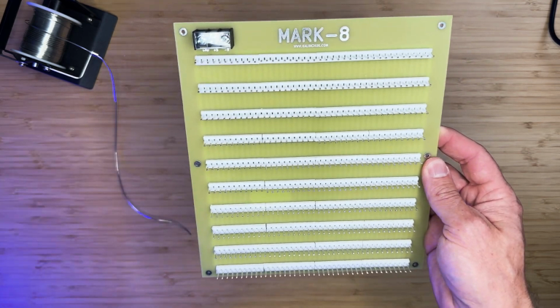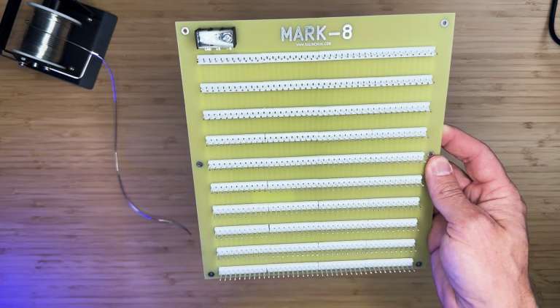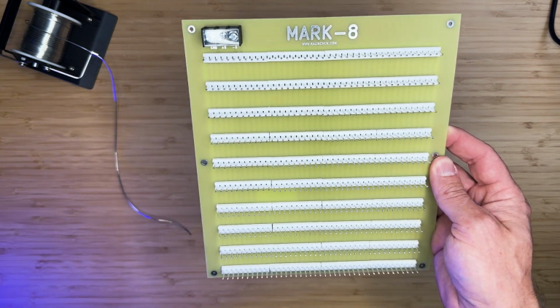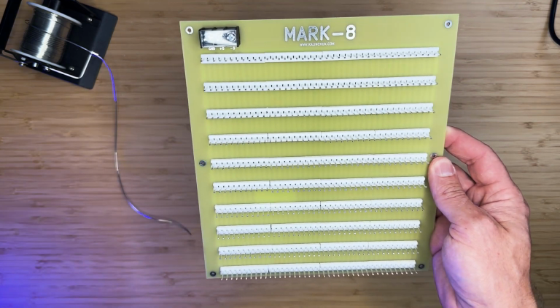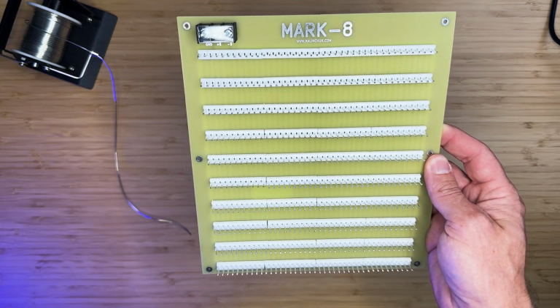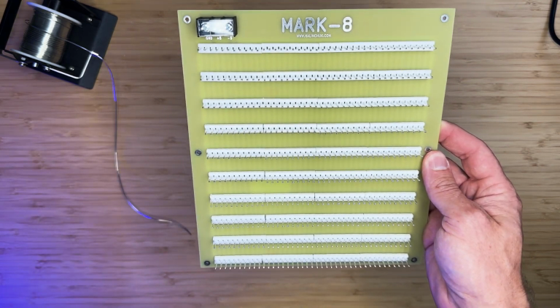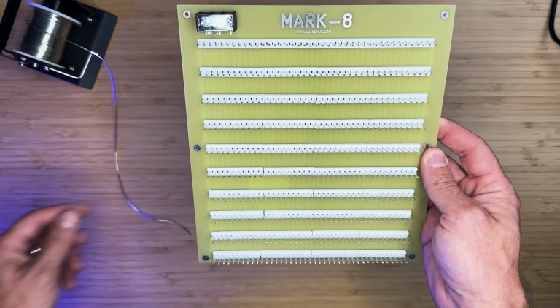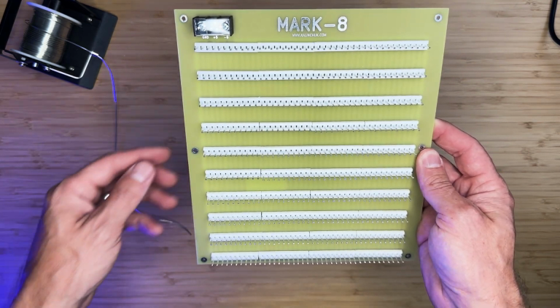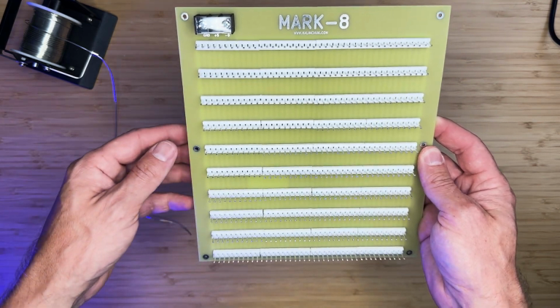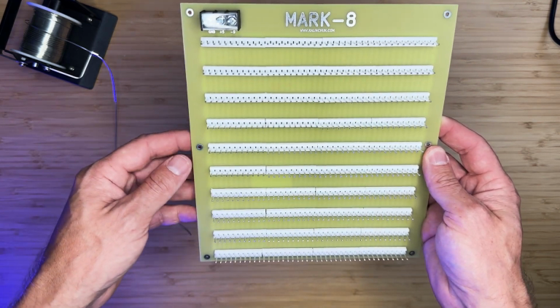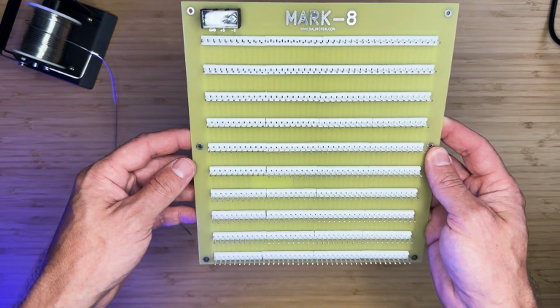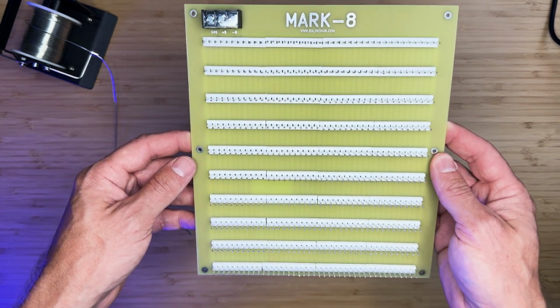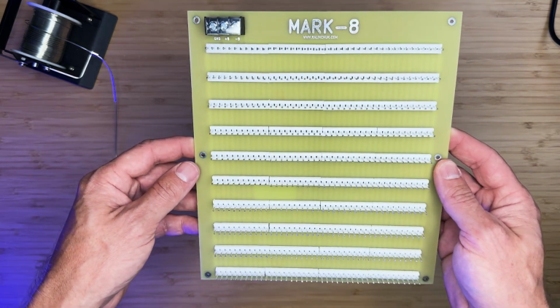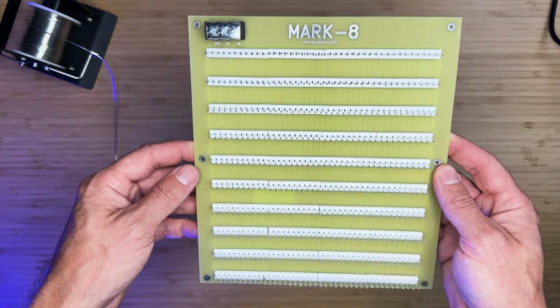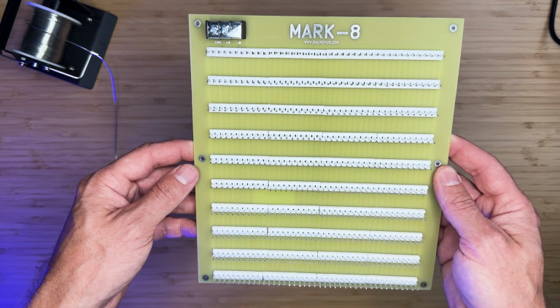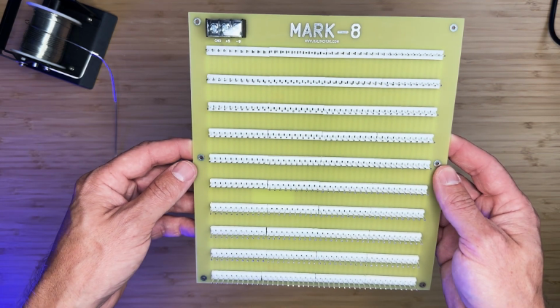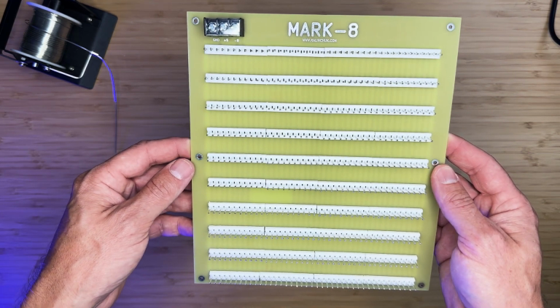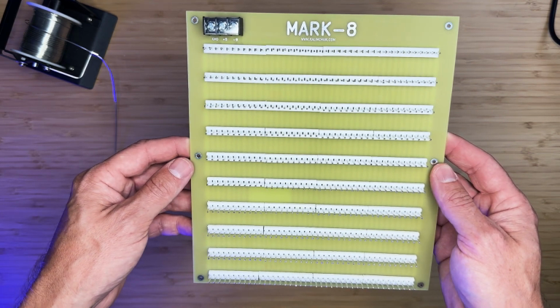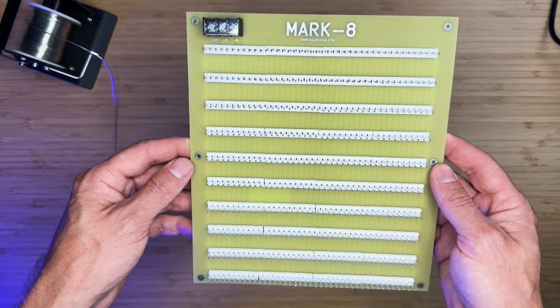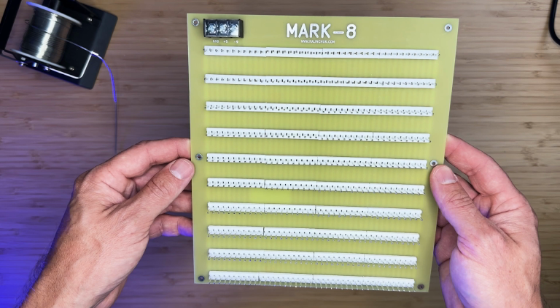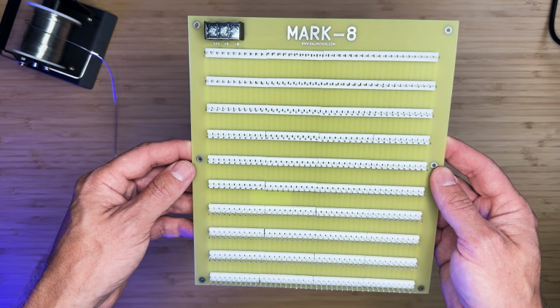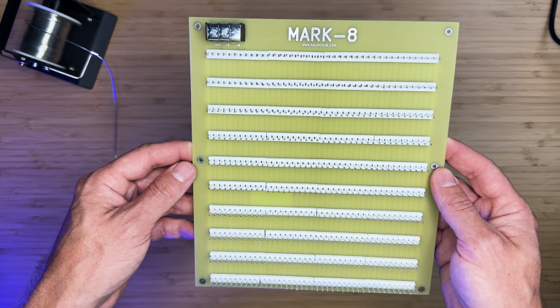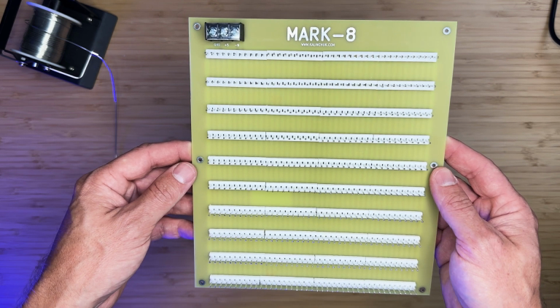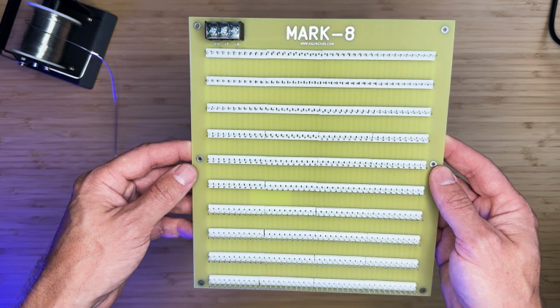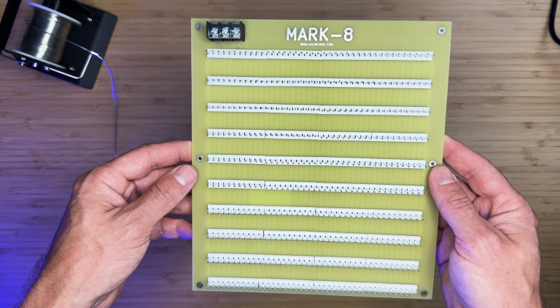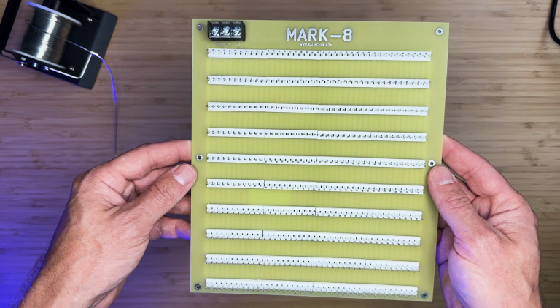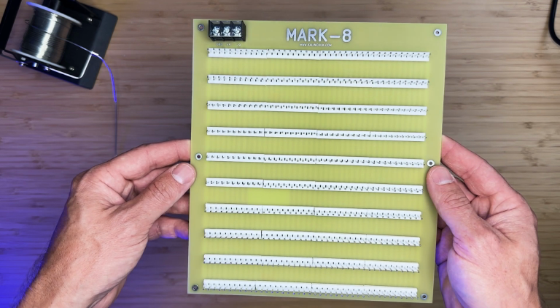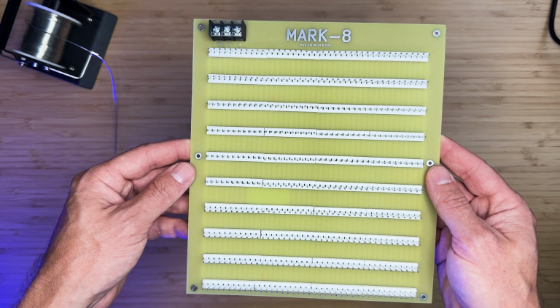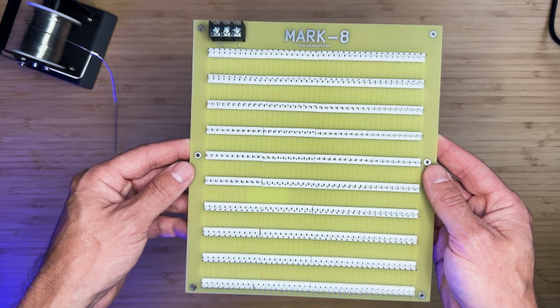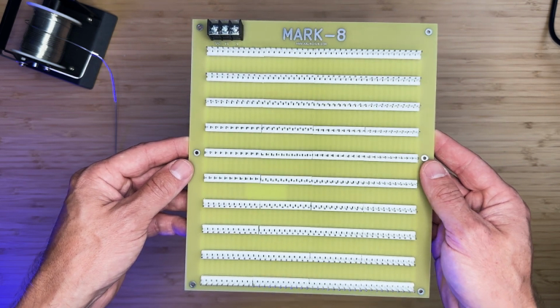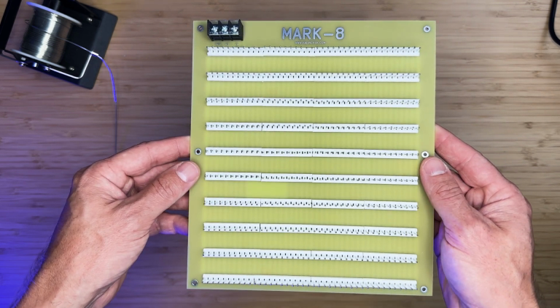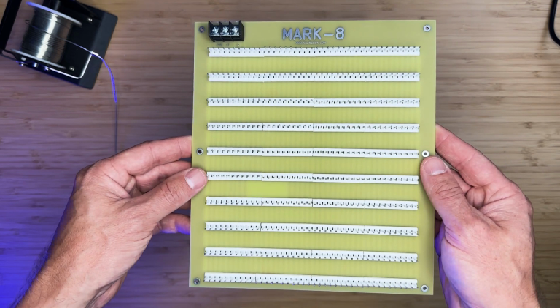Let's go ahead and install all the boards we have assembled so far into the backplane following the layout on page 6 of the construction manual.